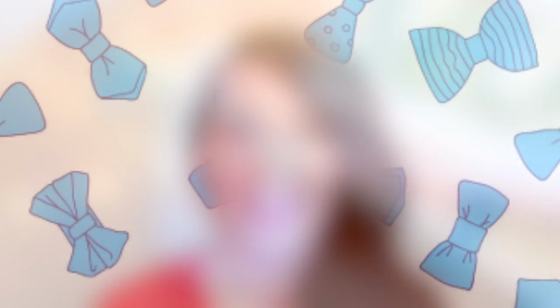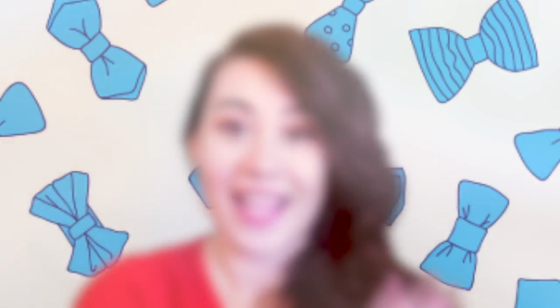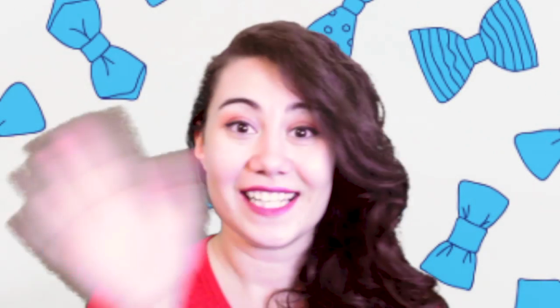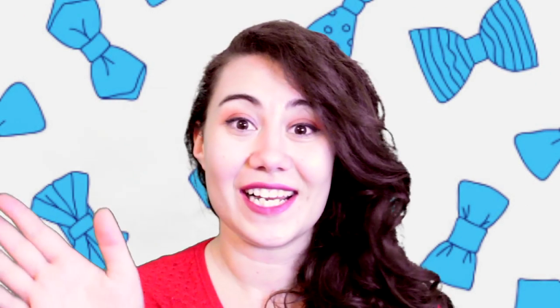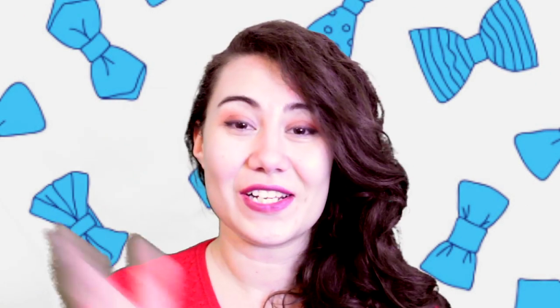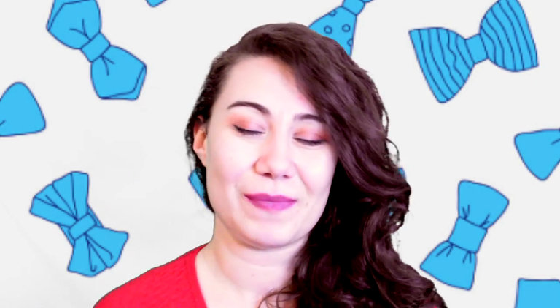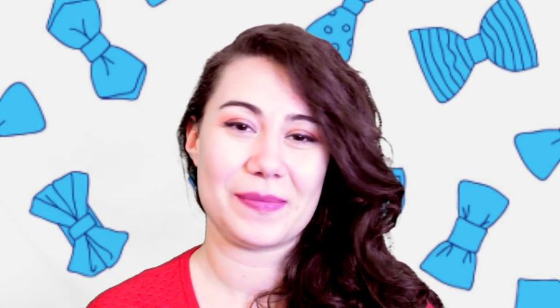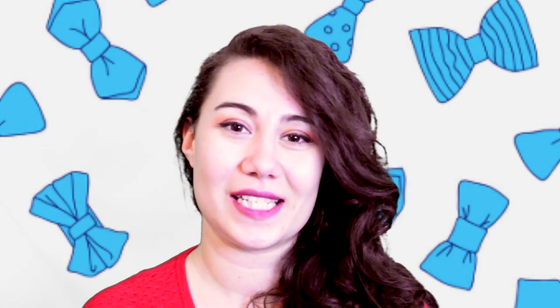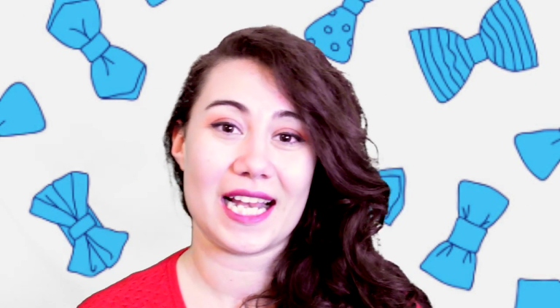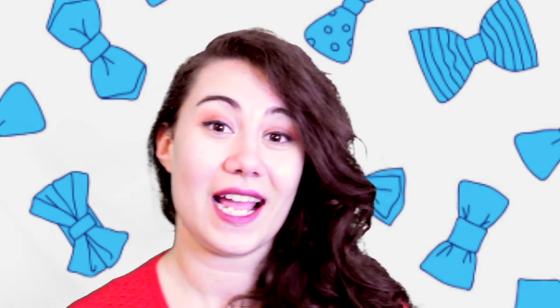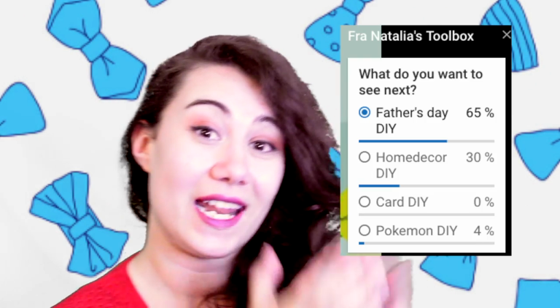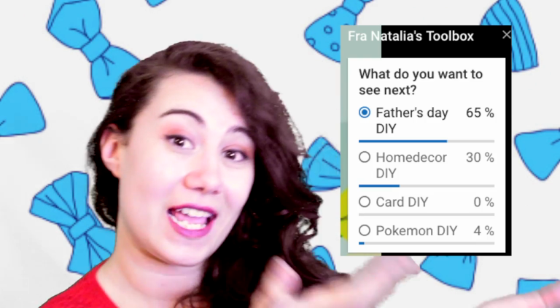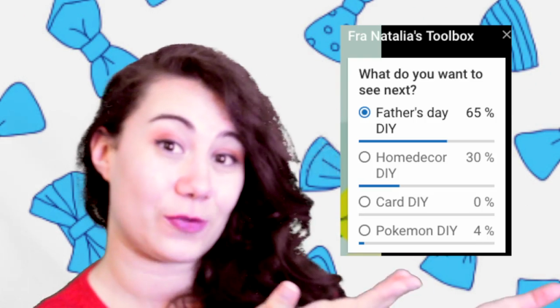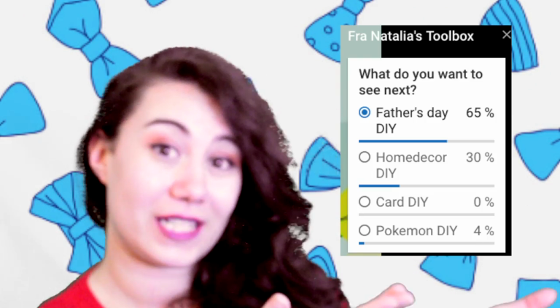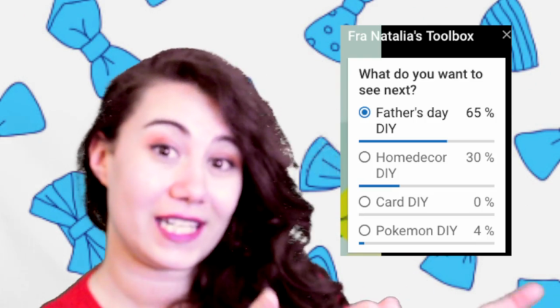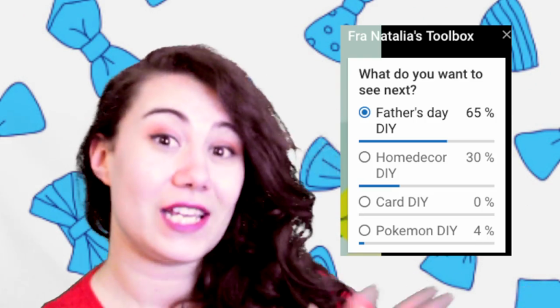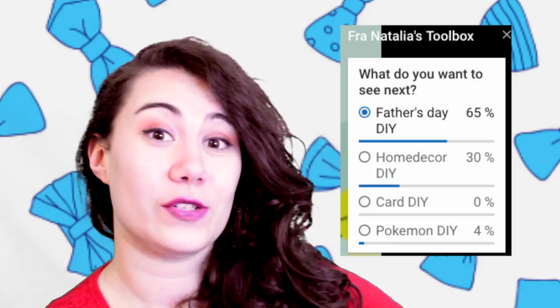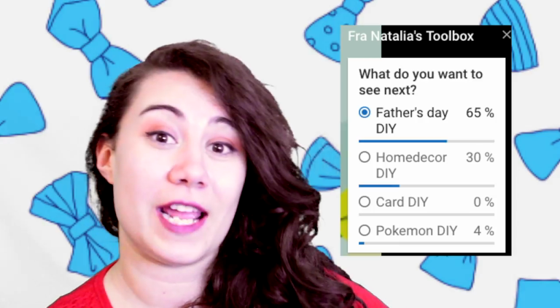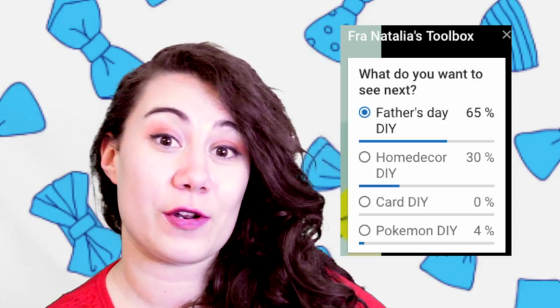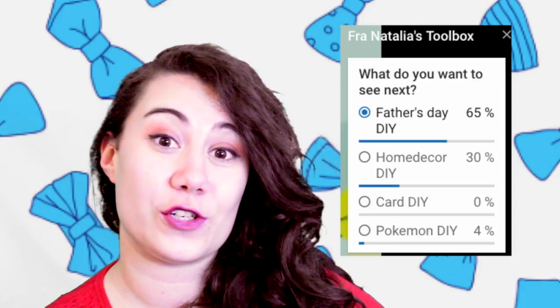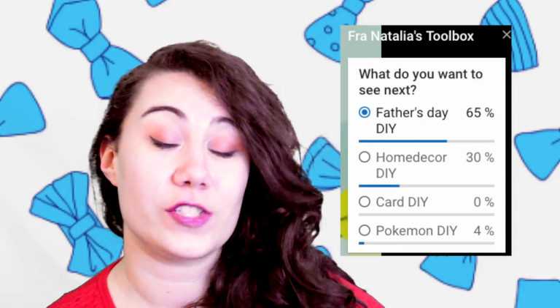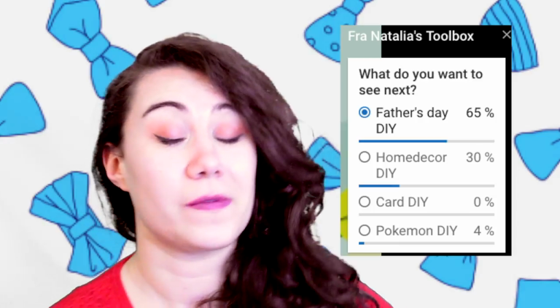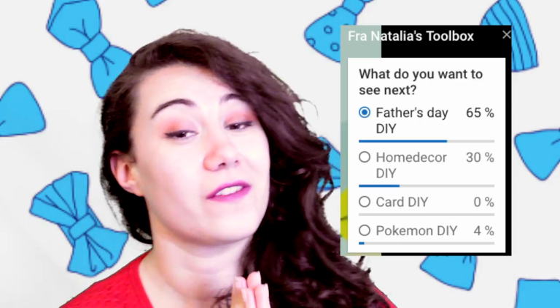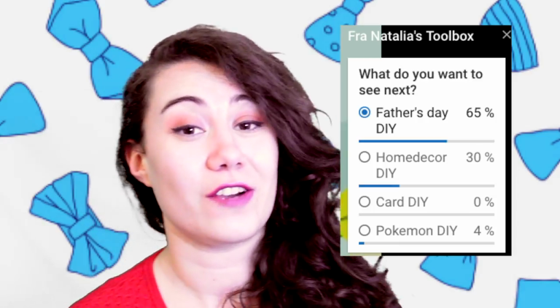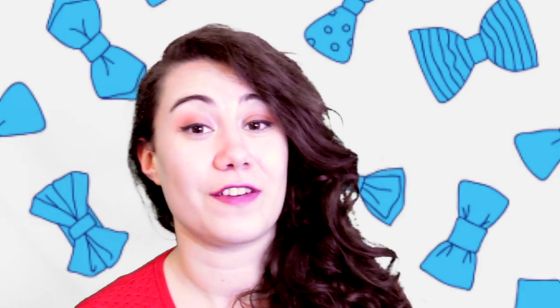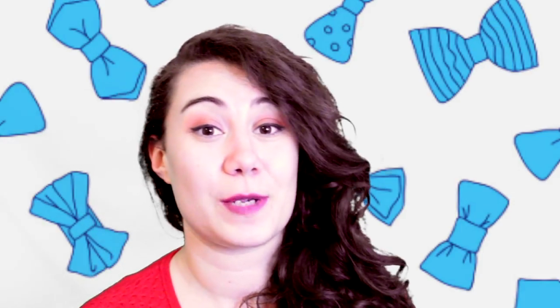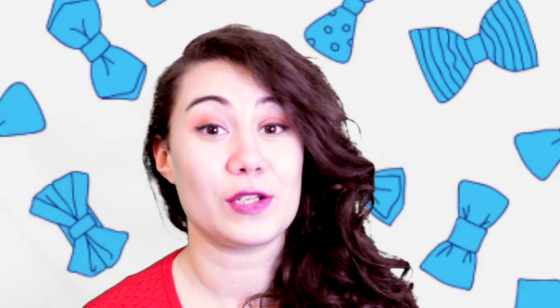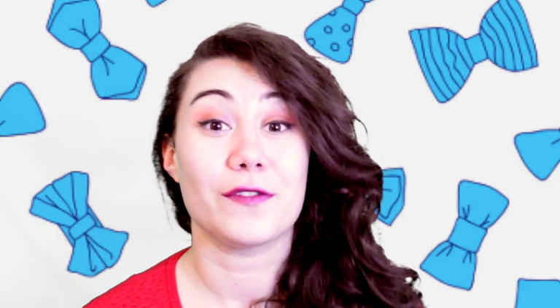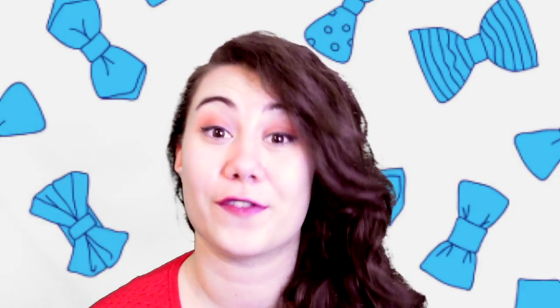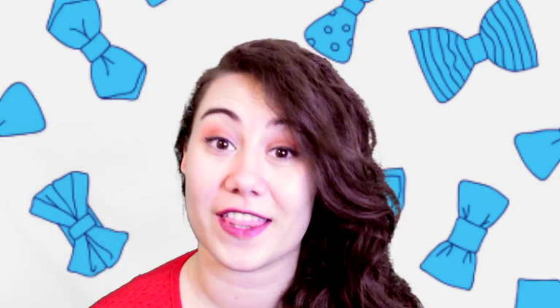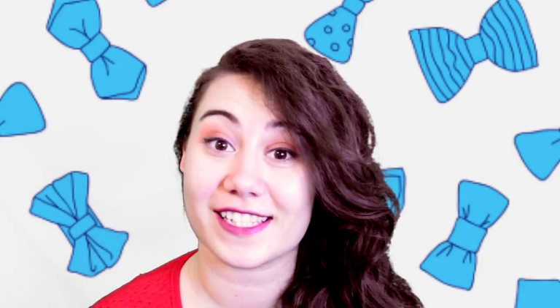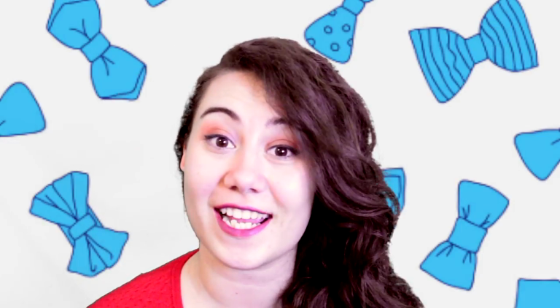Hey Tingers! My name is Natalia and as requested today I'm going to show you something very very special for Father's Day.